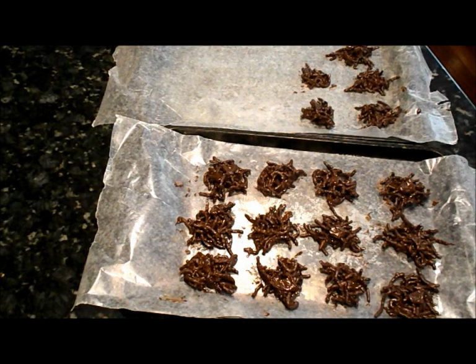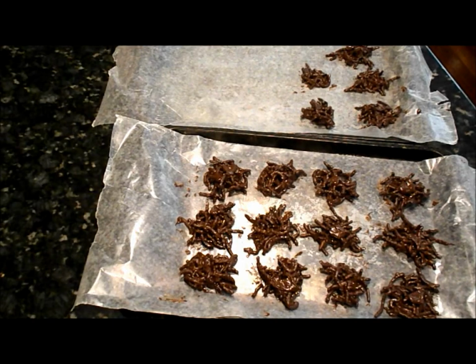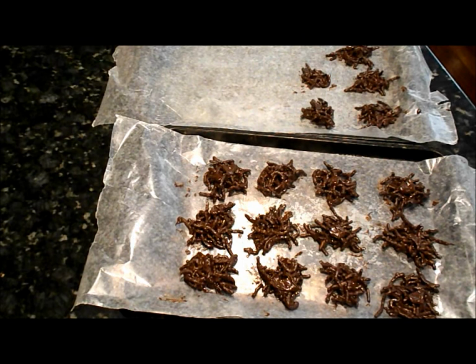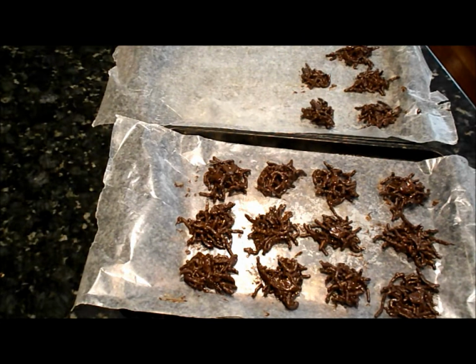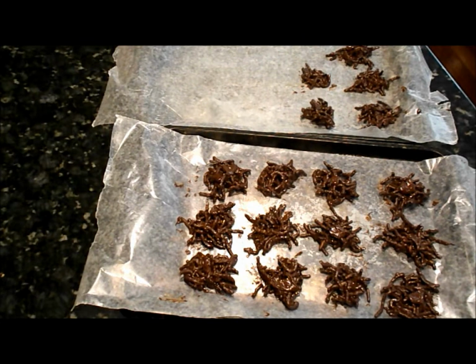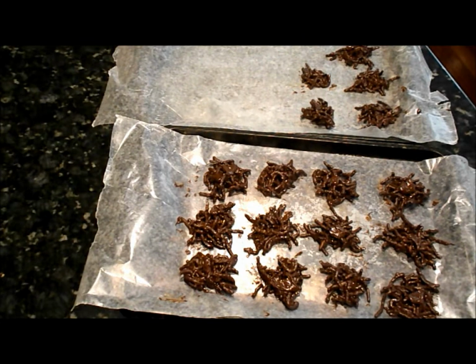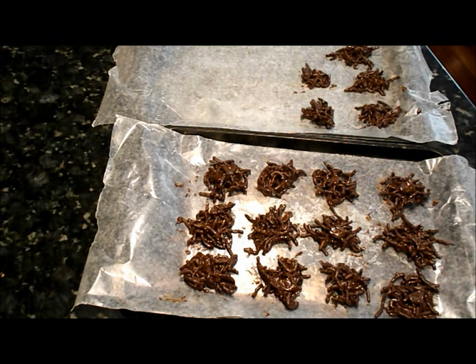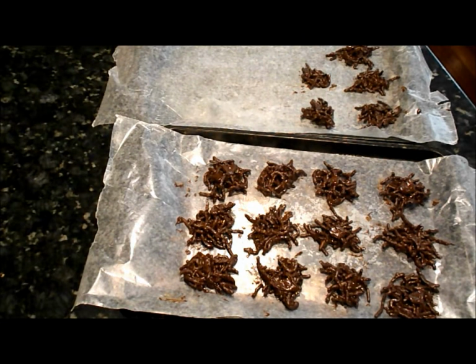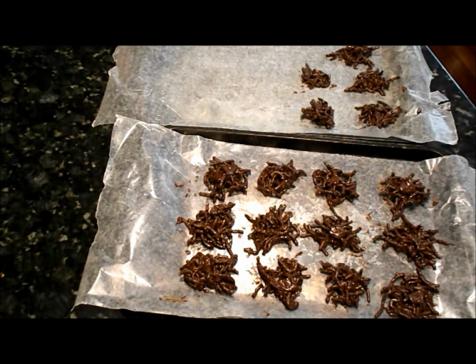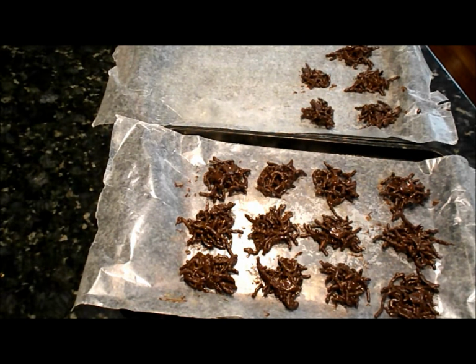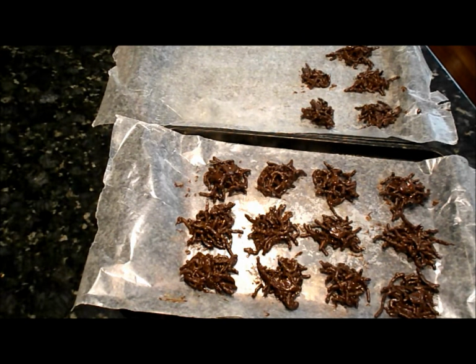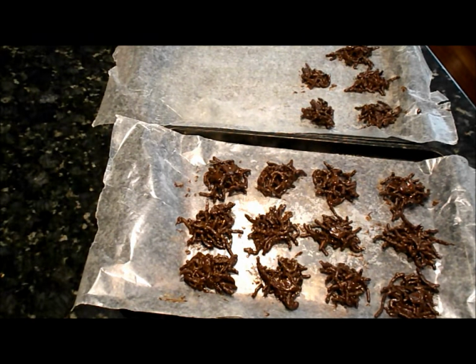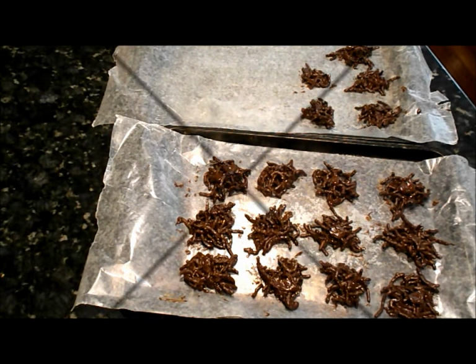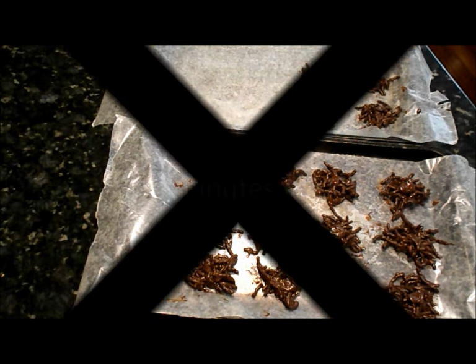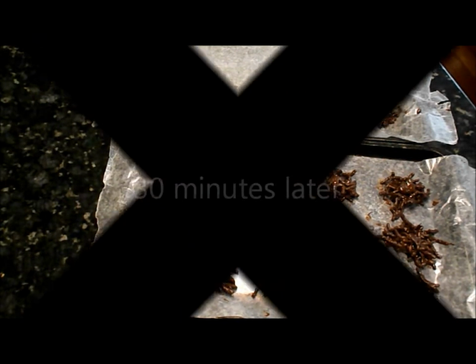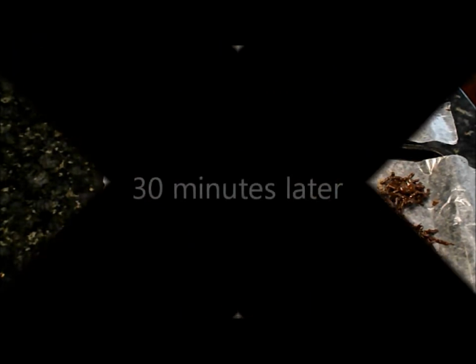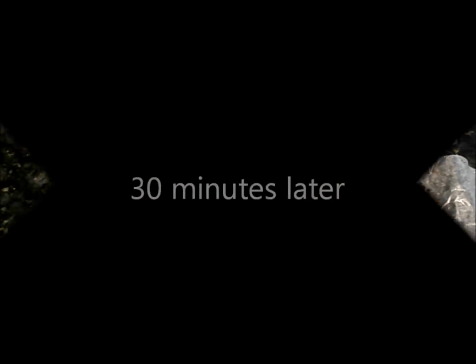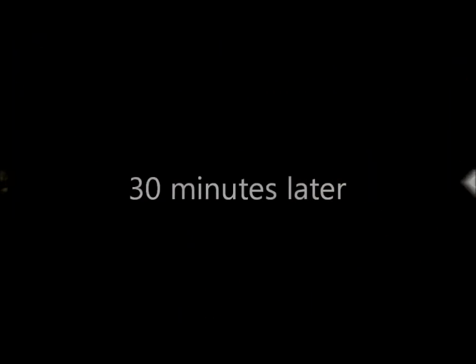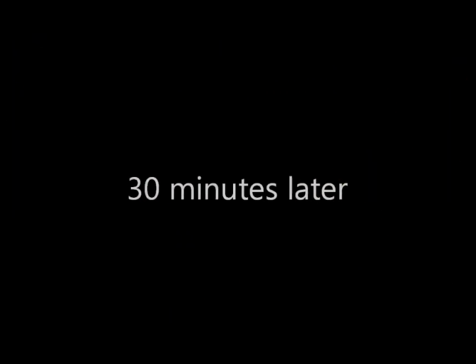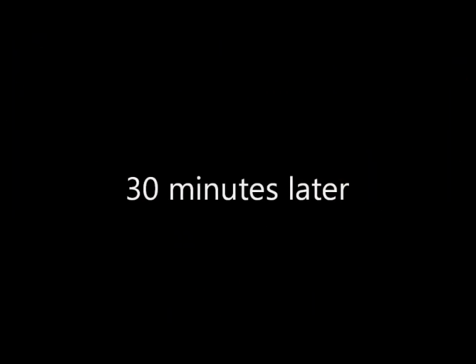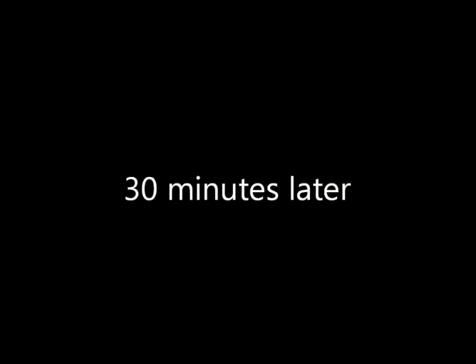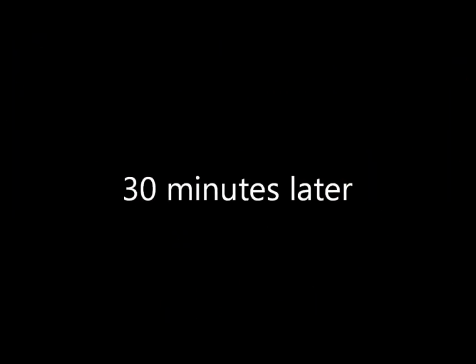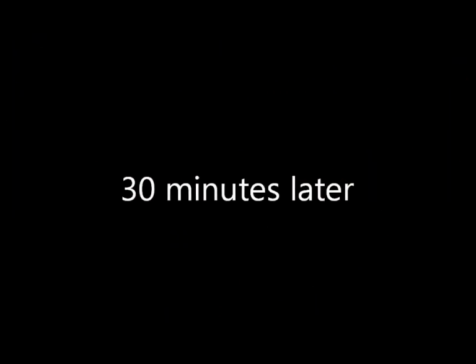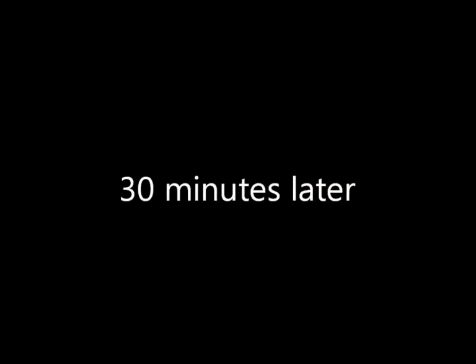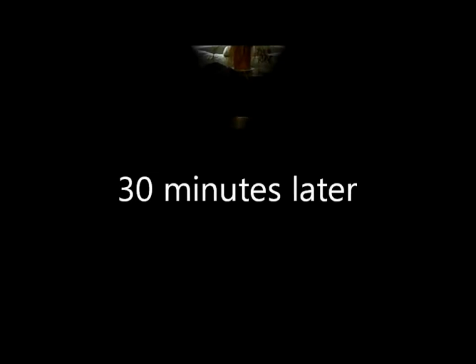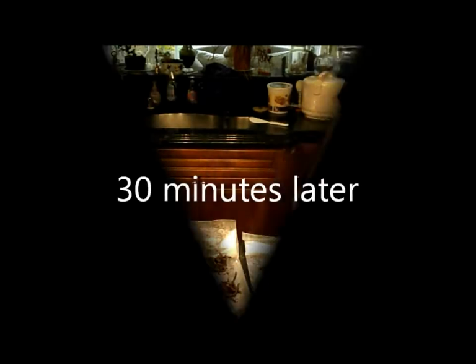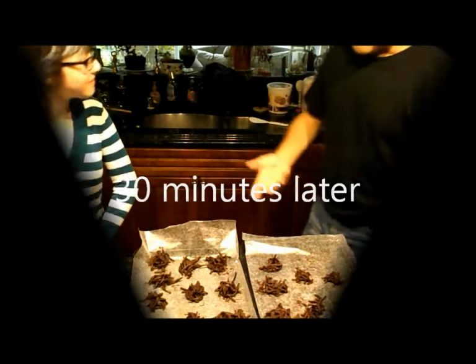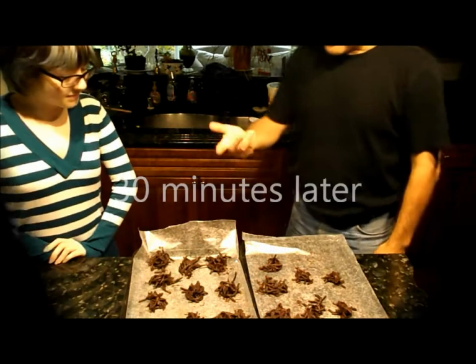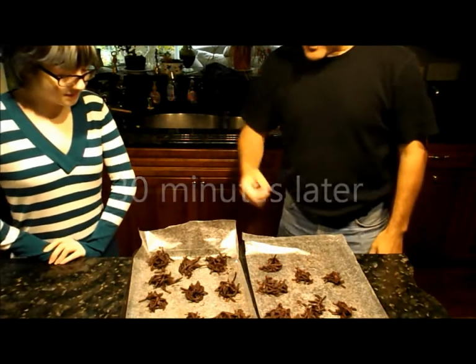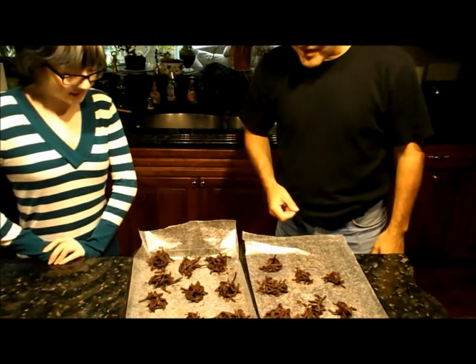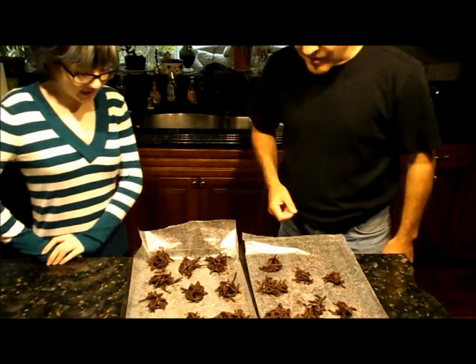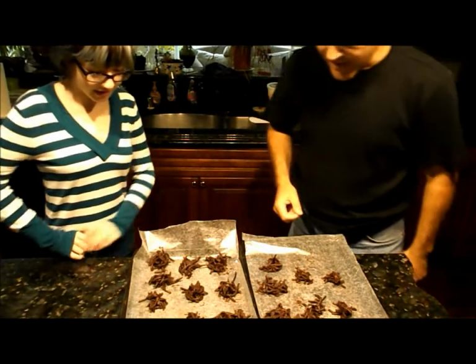All we have to do now is let it cool. And the cookies are all done — let's give them a try.